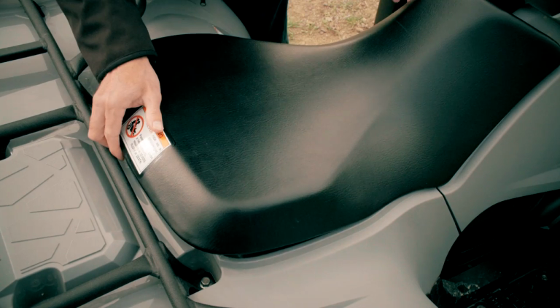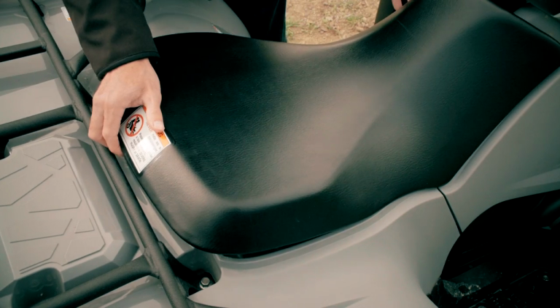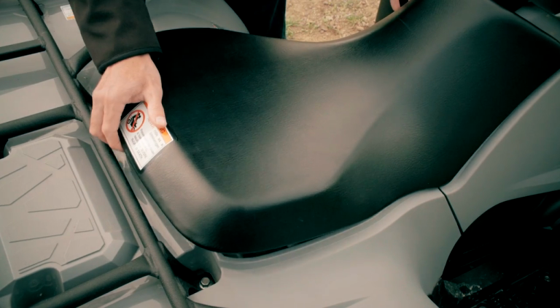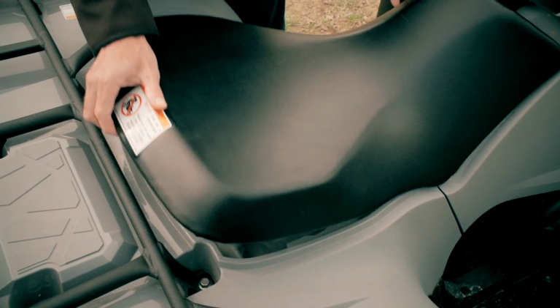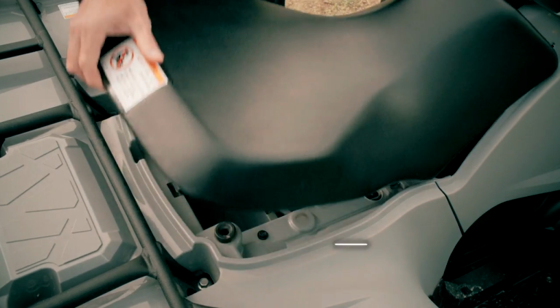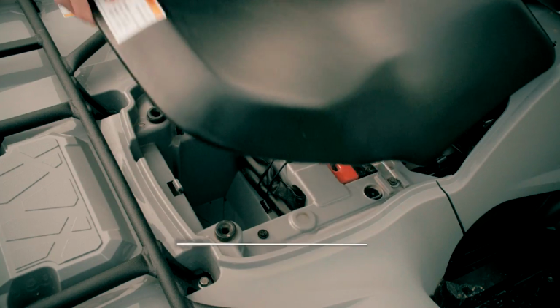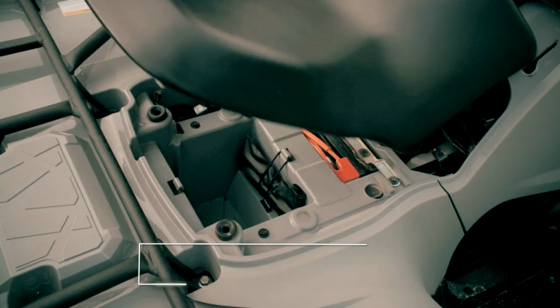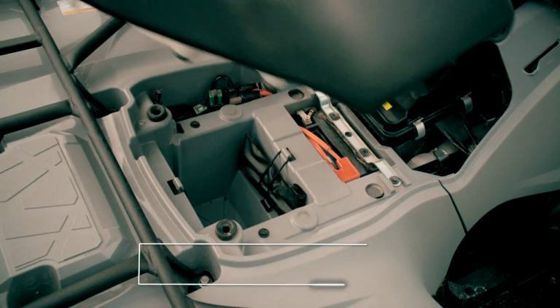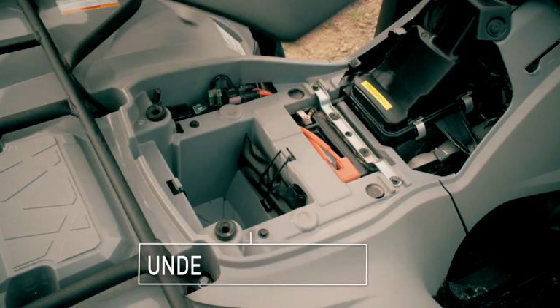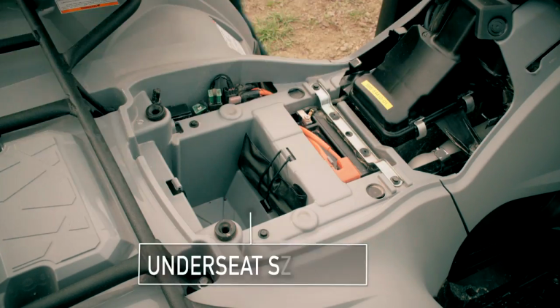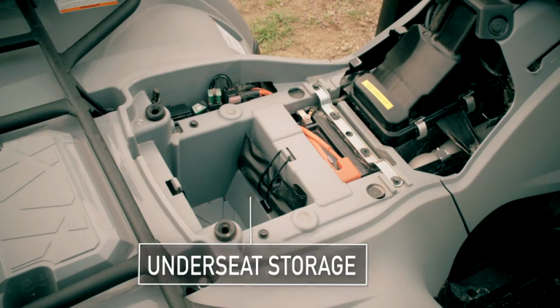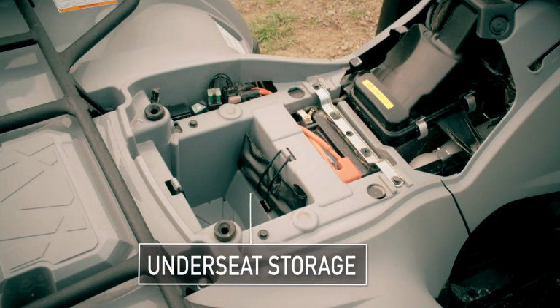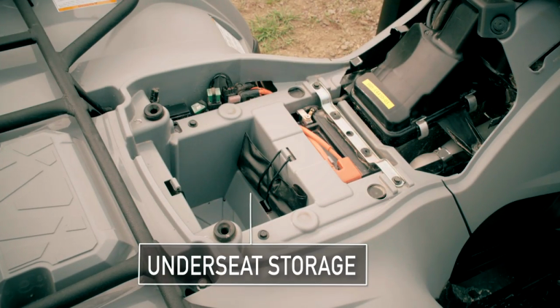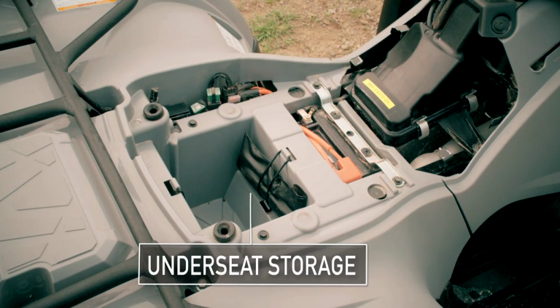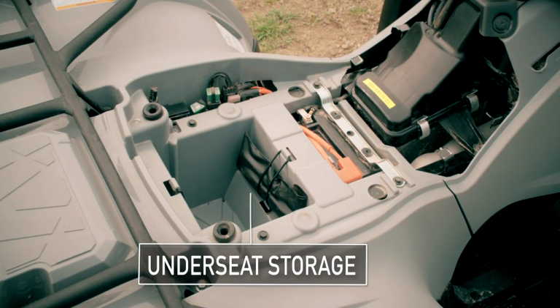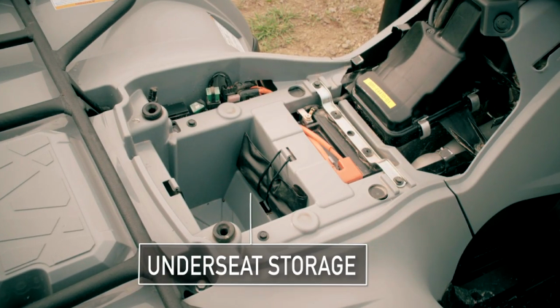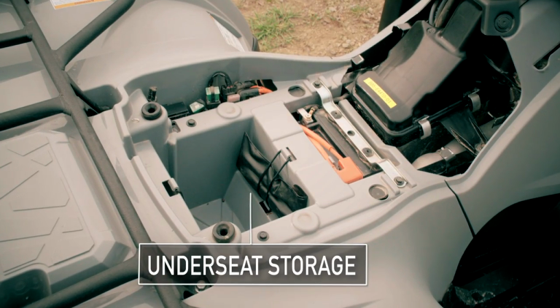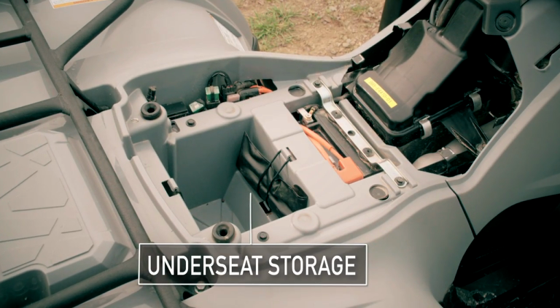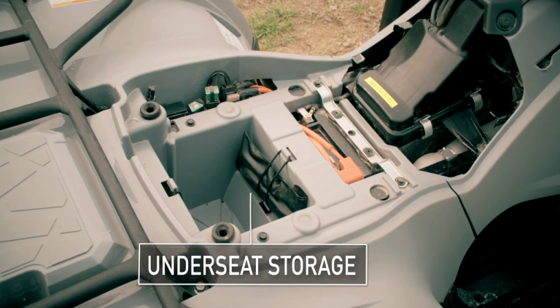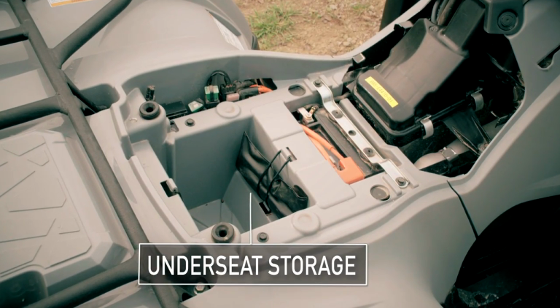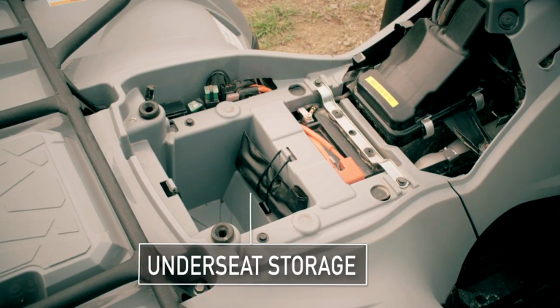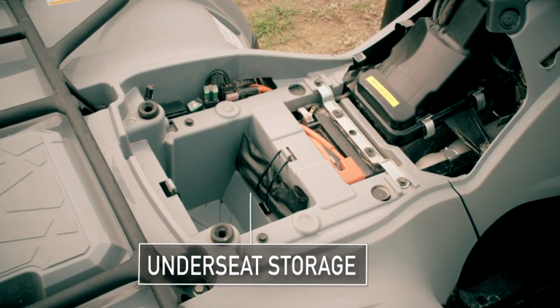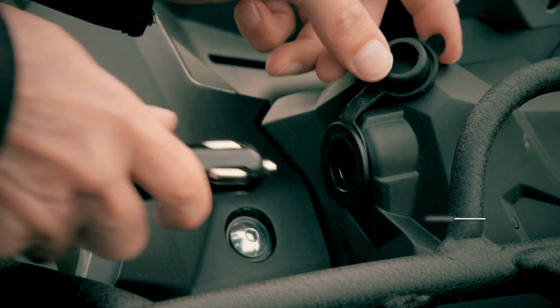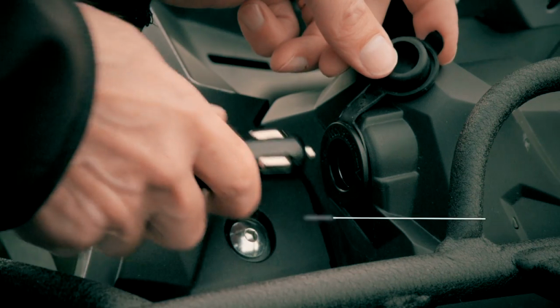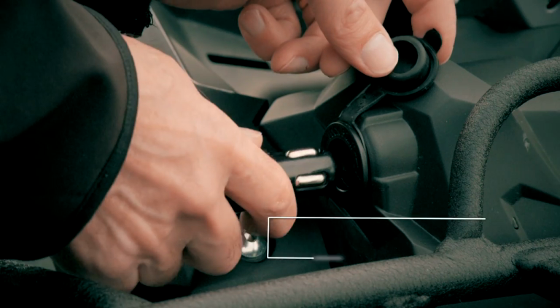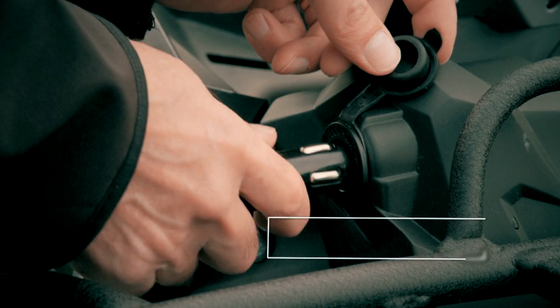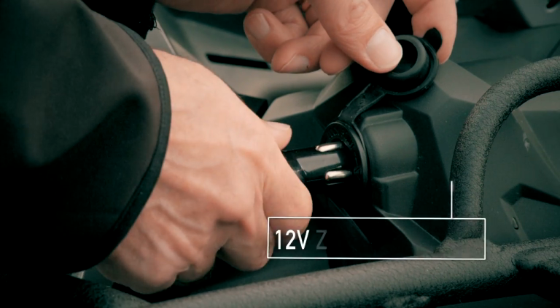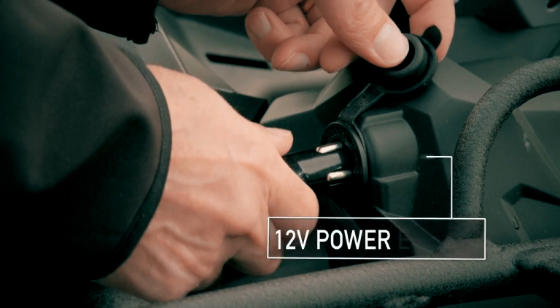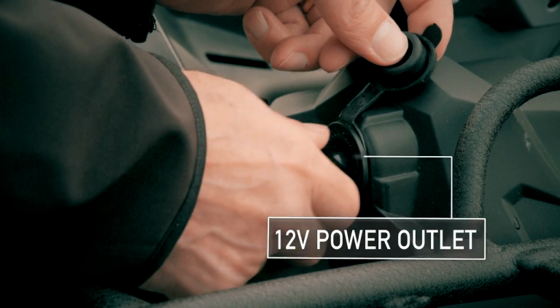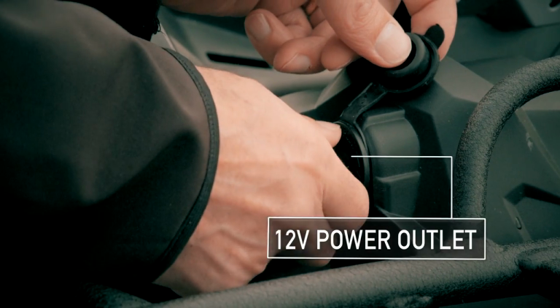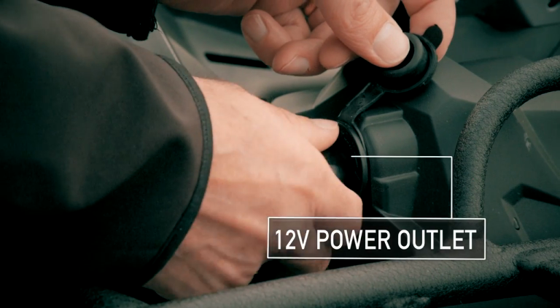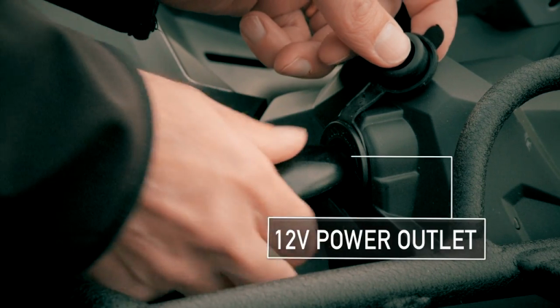The Kodiak 450 offers storage compartments under the seat, plus a power outlet.